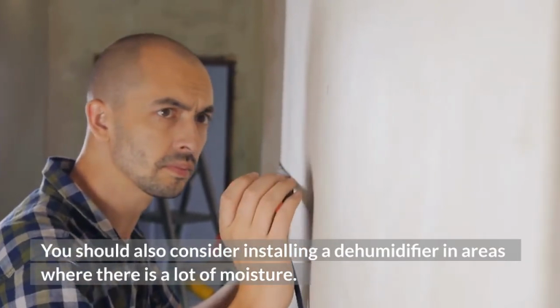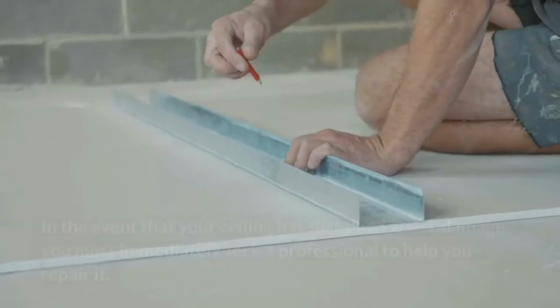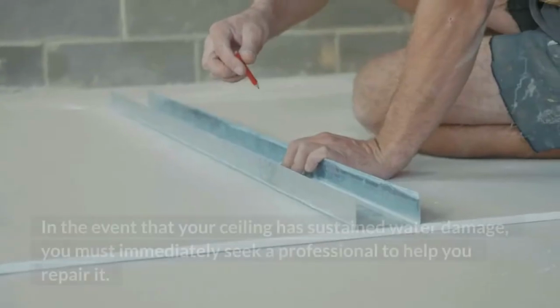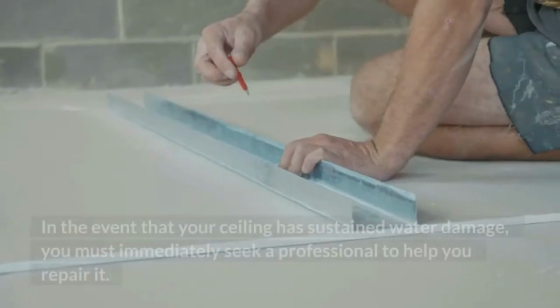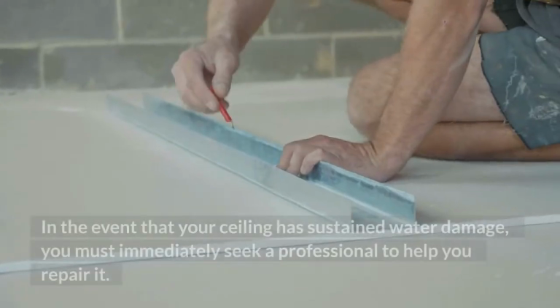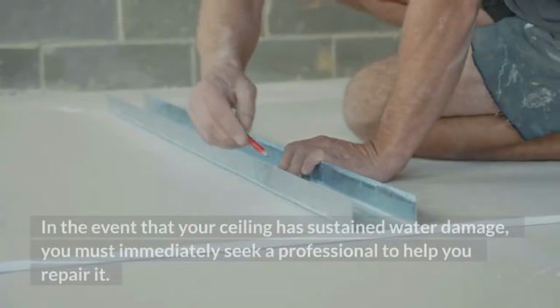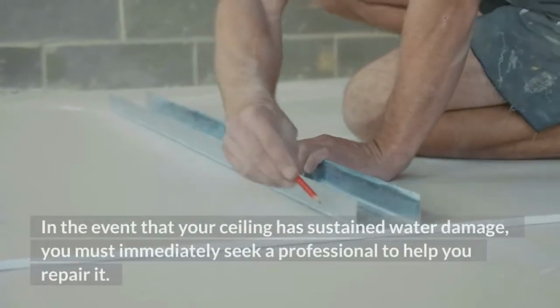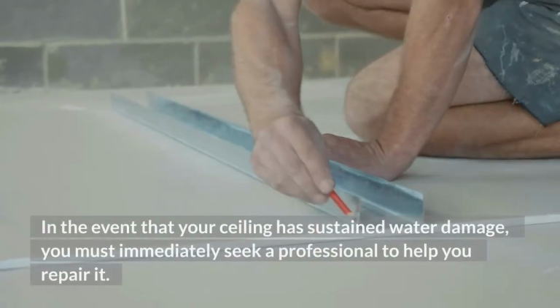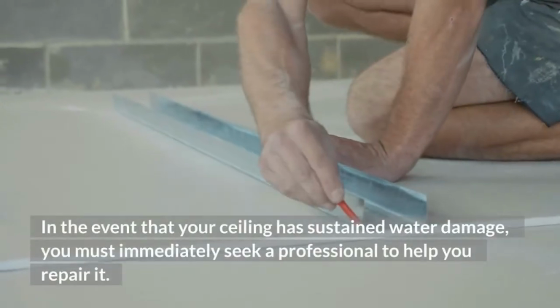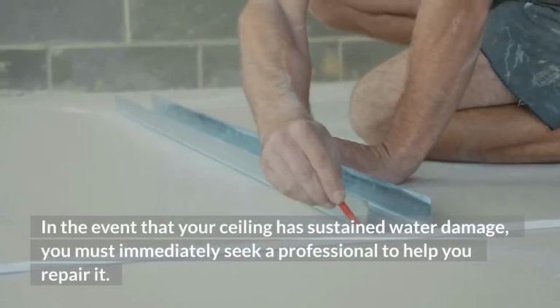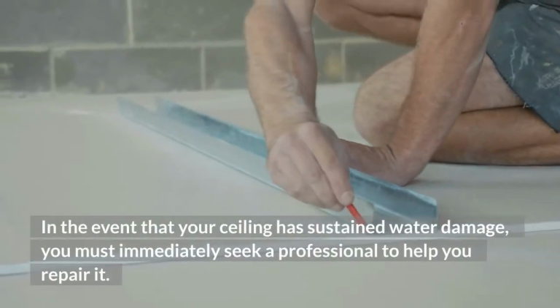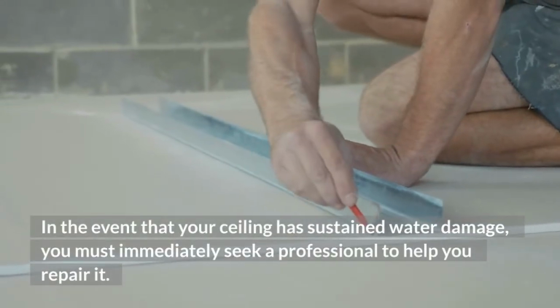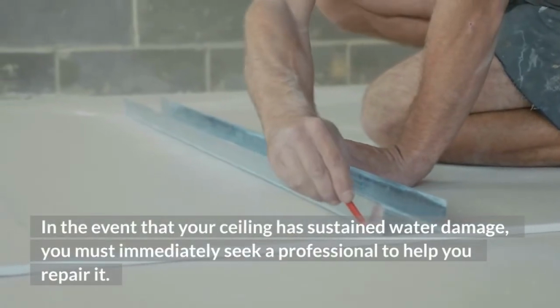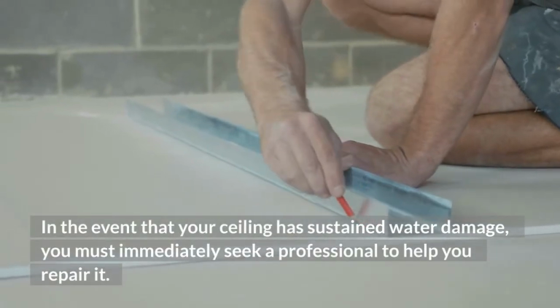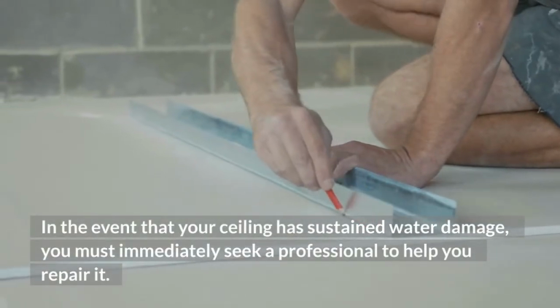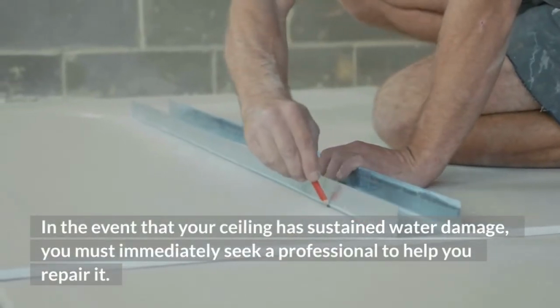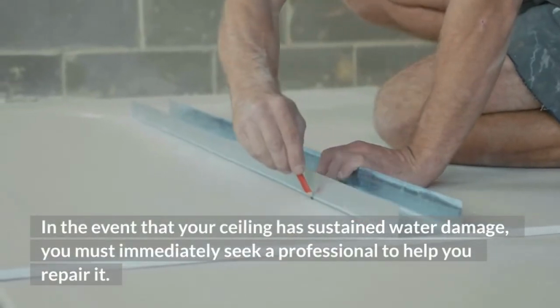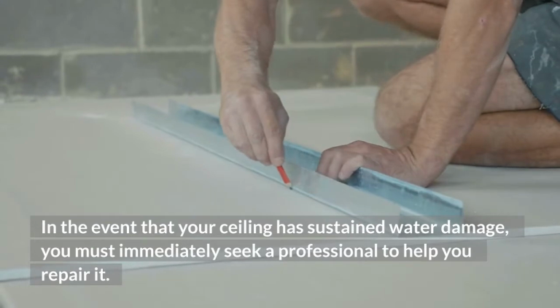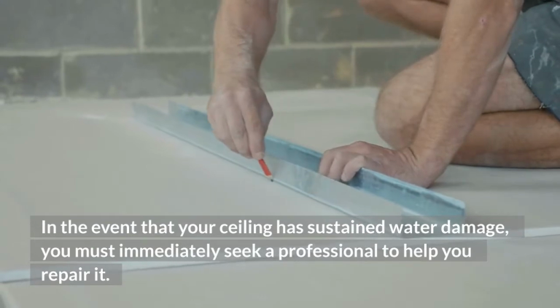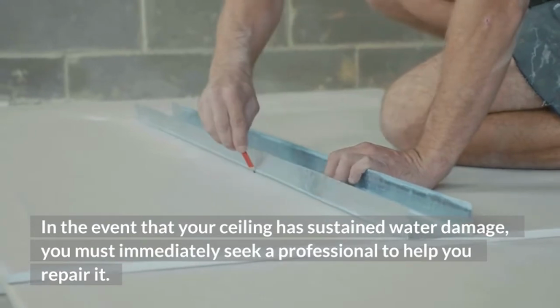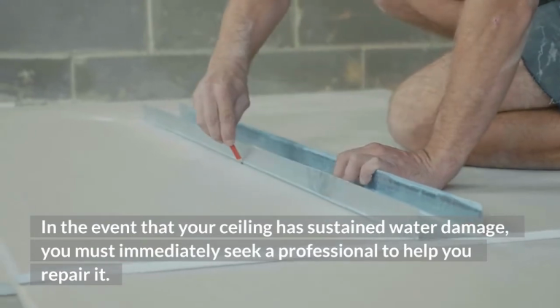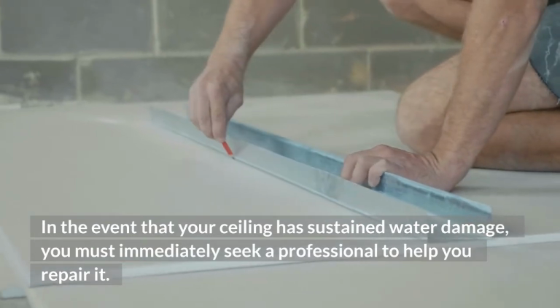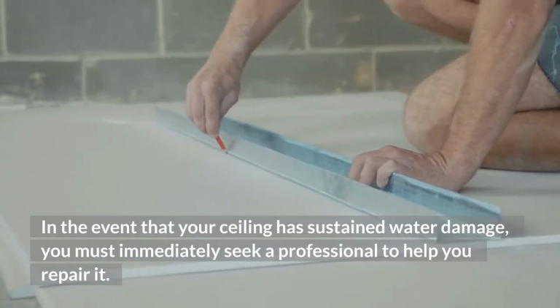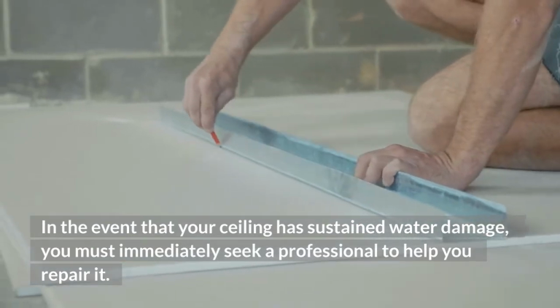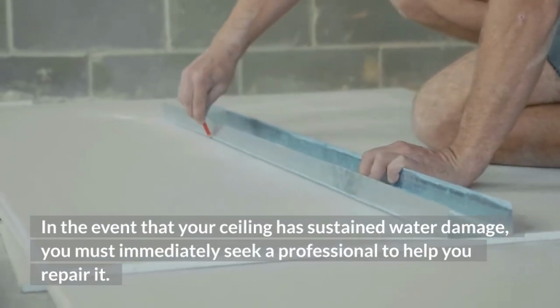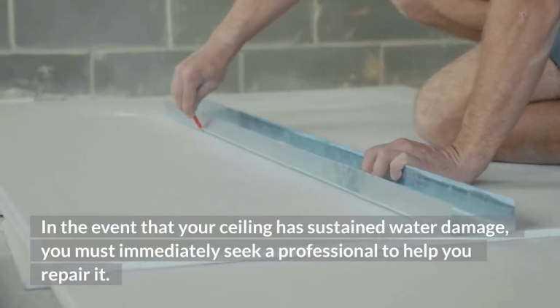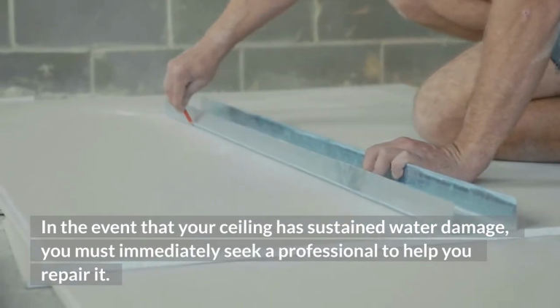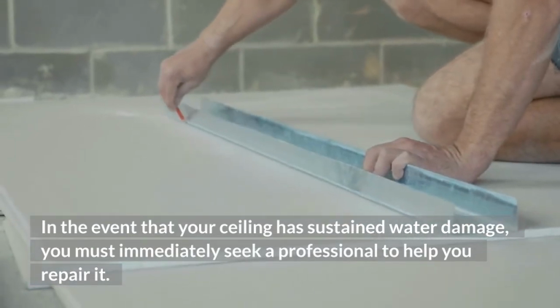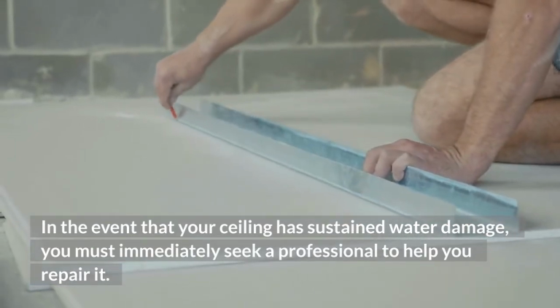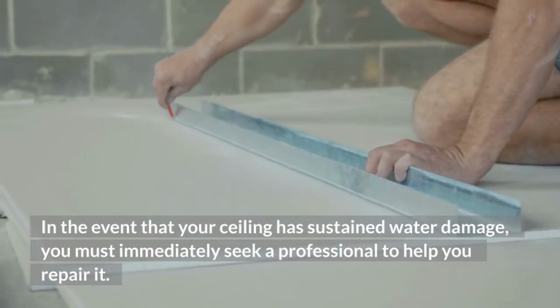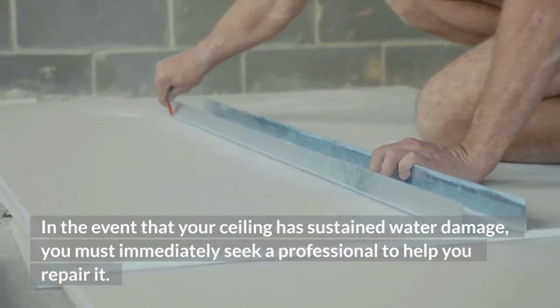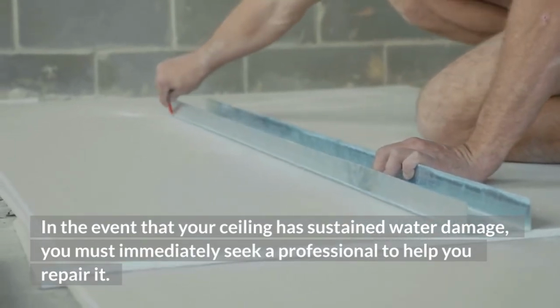You should also consider installing a dehumidifier in areas where there is a lot of moisture. In the event that your ceiling has sustained water damage, you must immediately seek a professional to help you repair it.